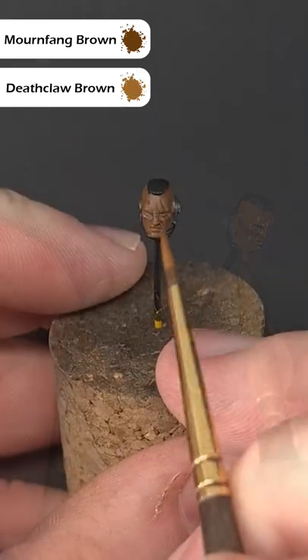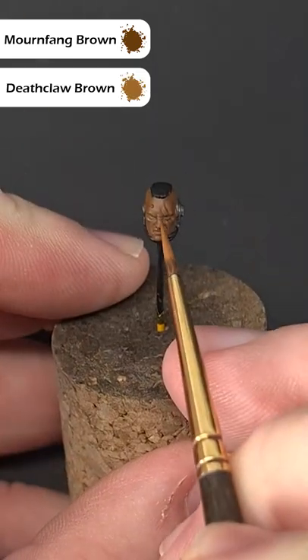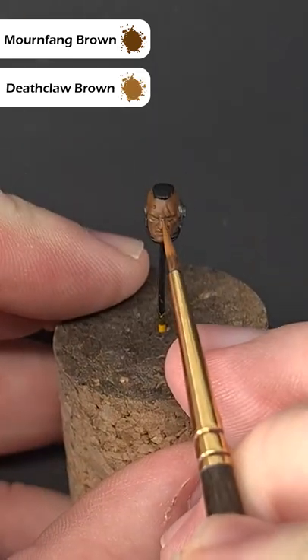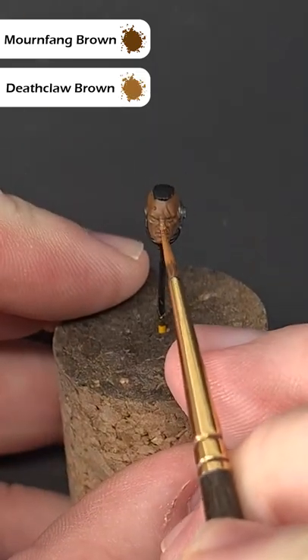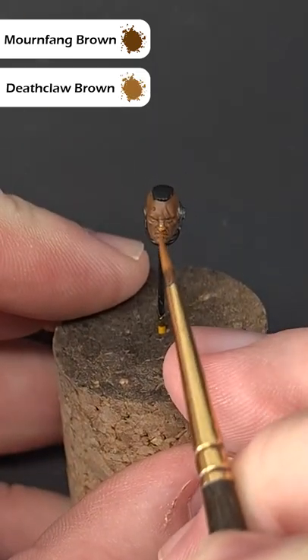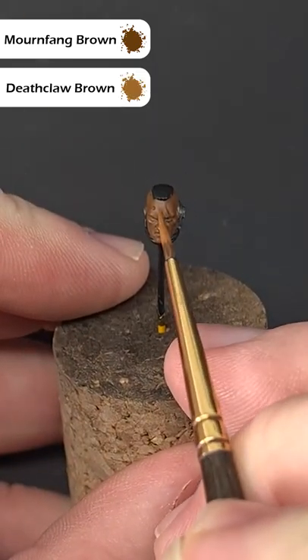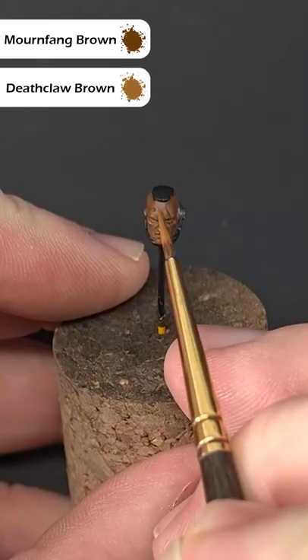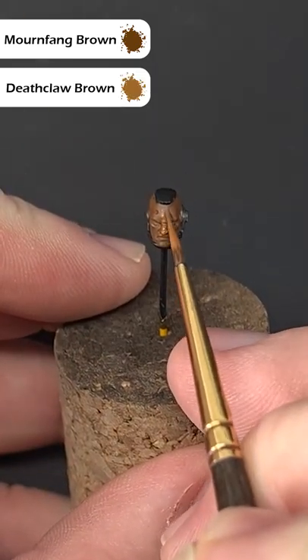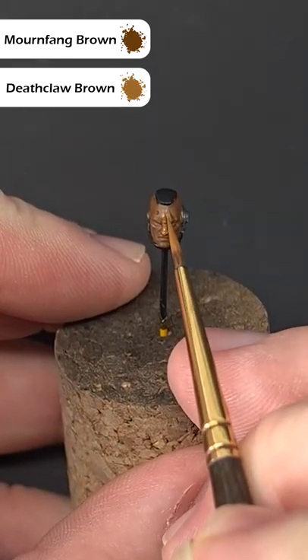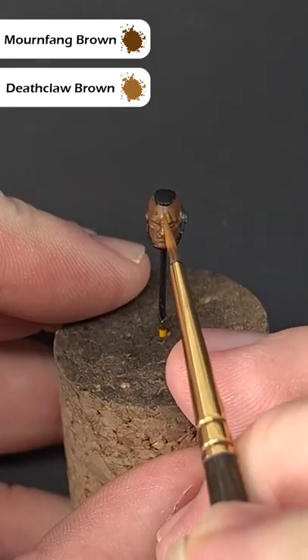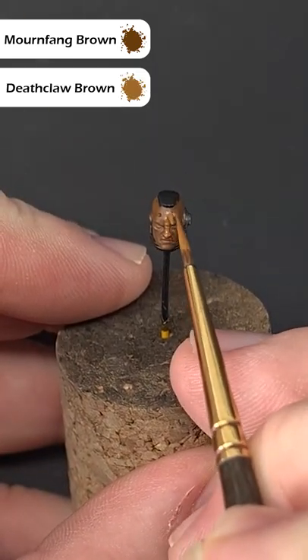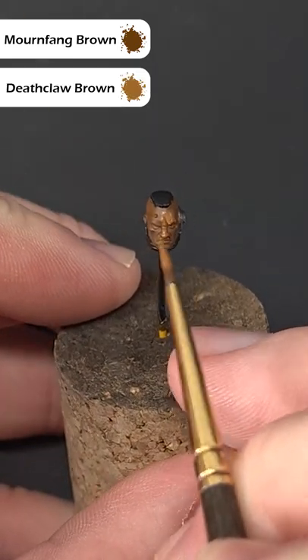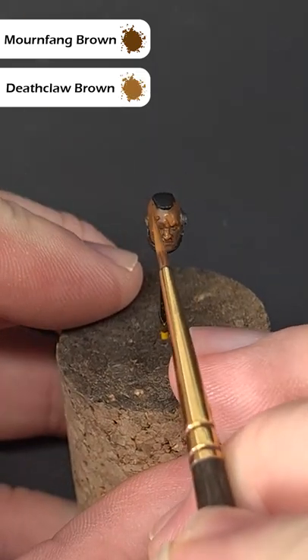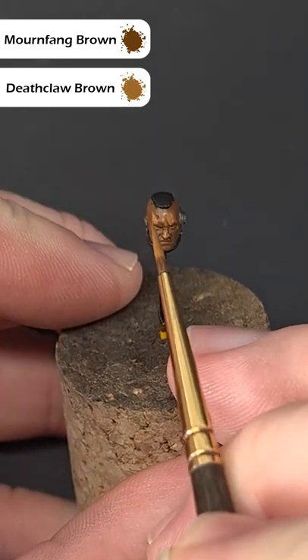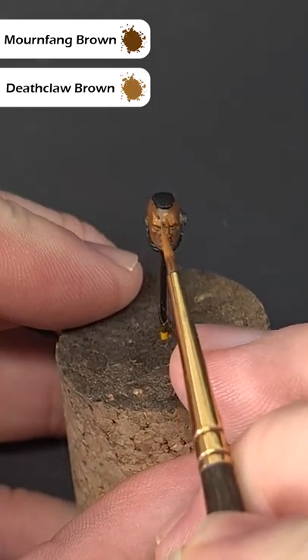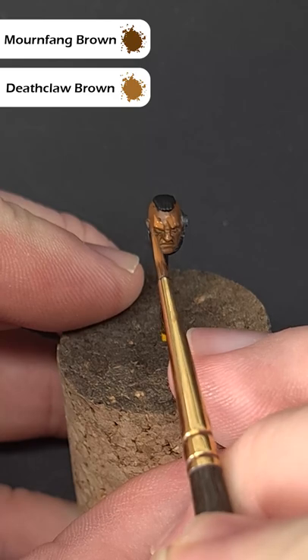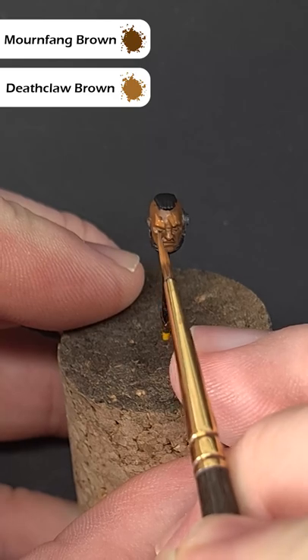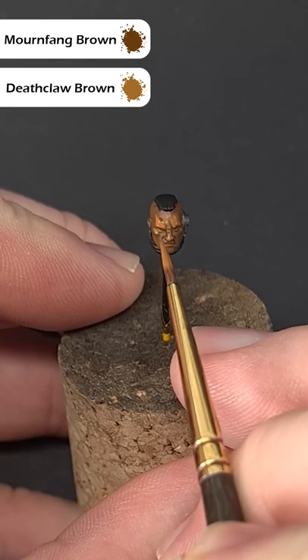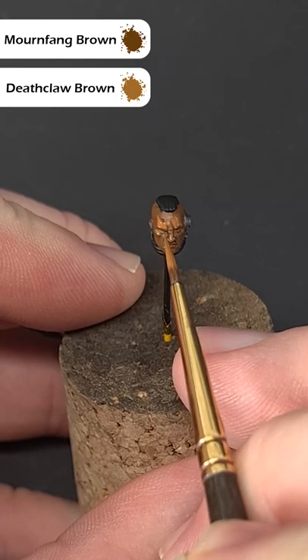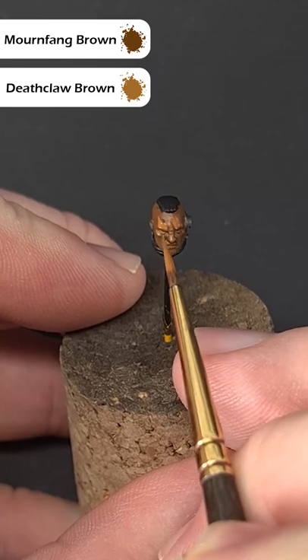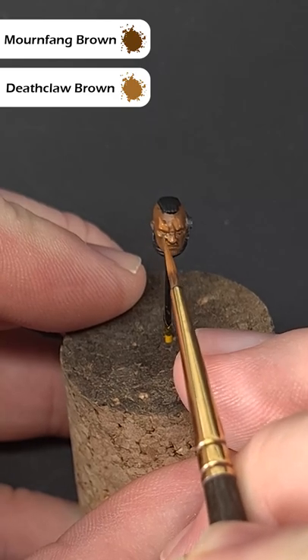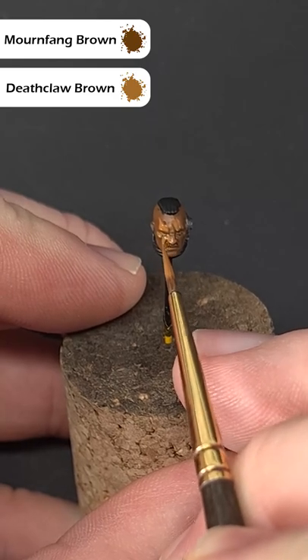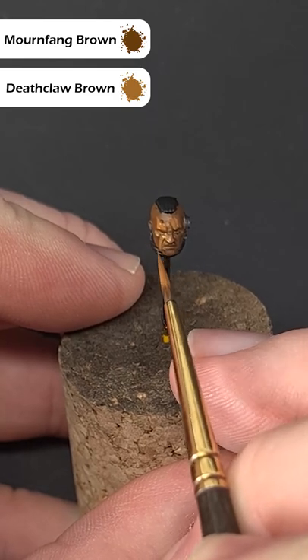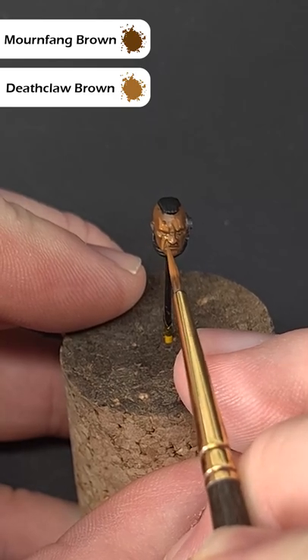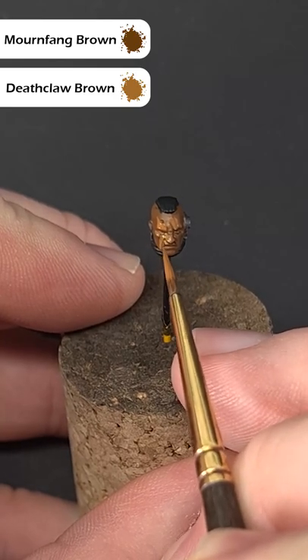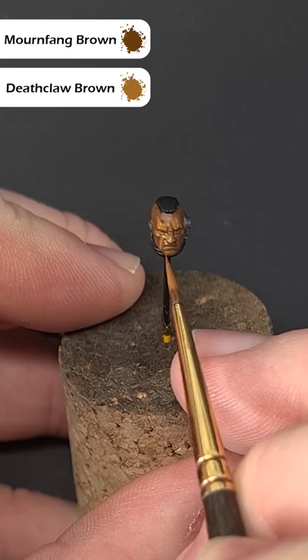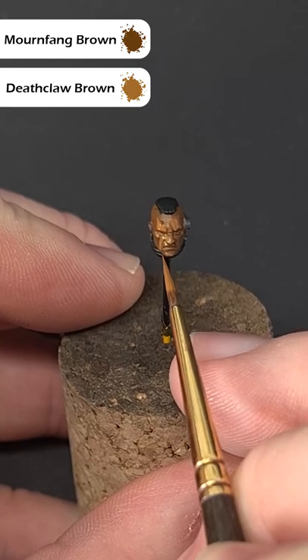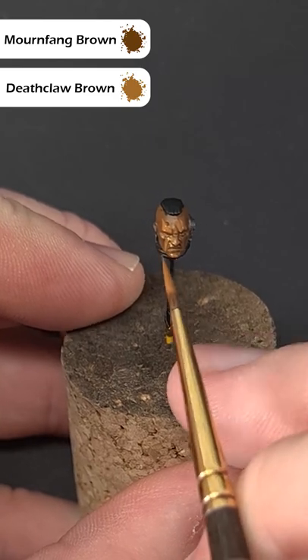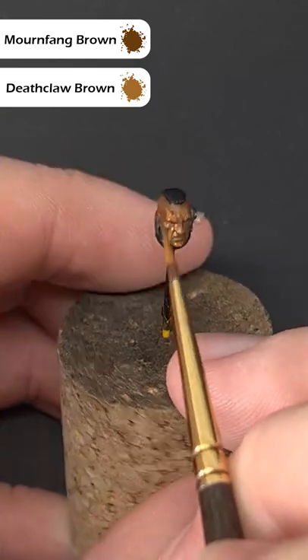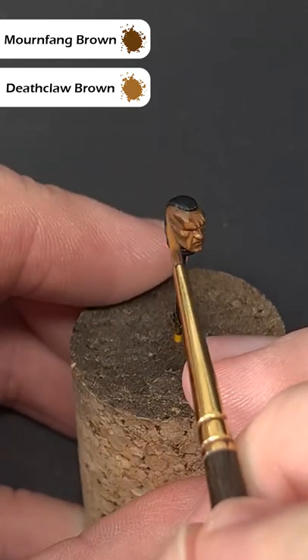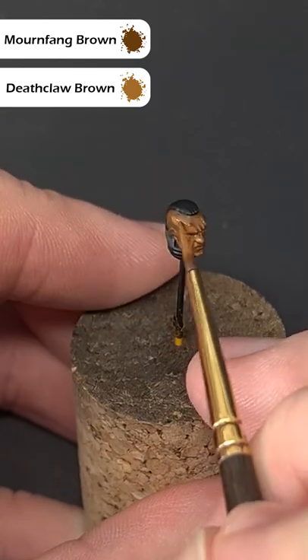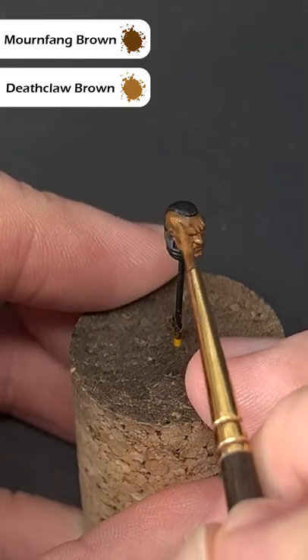Next, take a 50-50 mix of Mournfang Brown and Deathclaw Brown and use this to highlight the prominent areas like the nose, the brow, and the cheekbones.